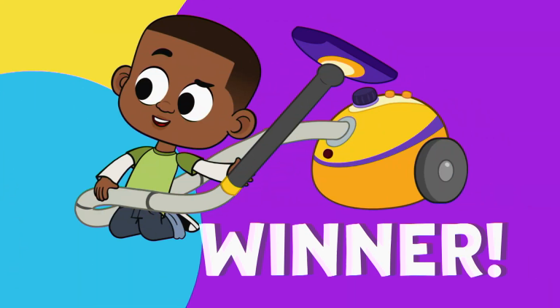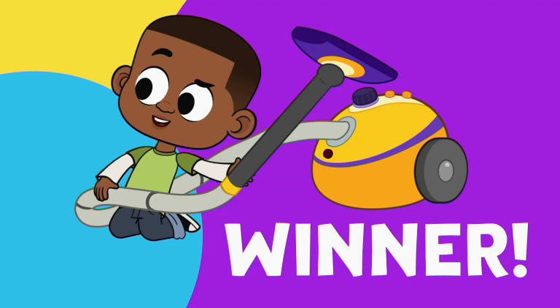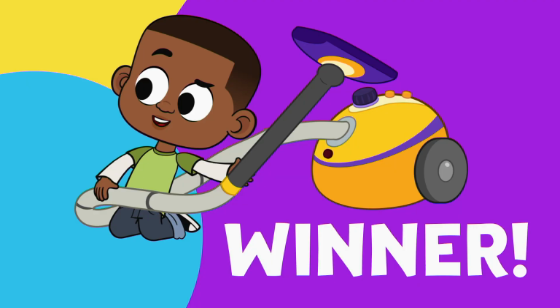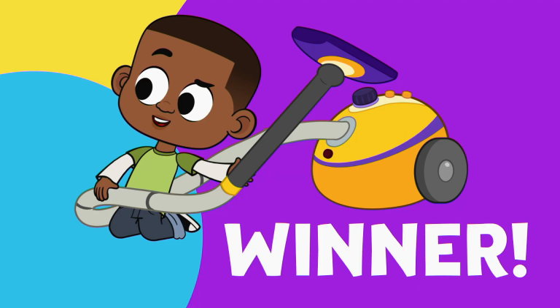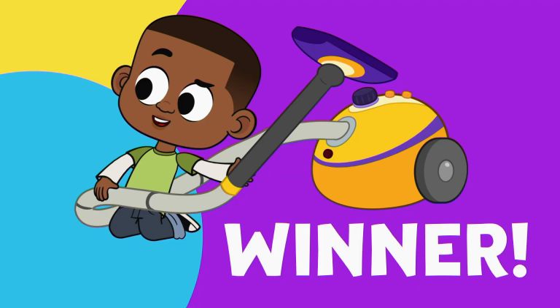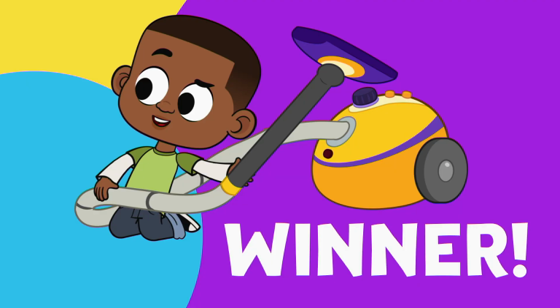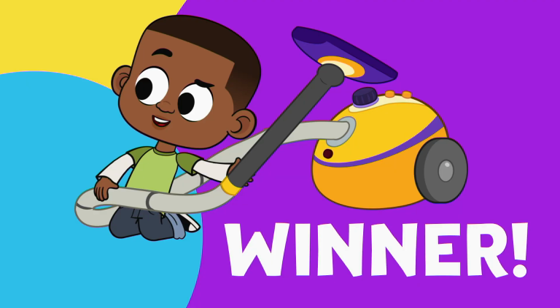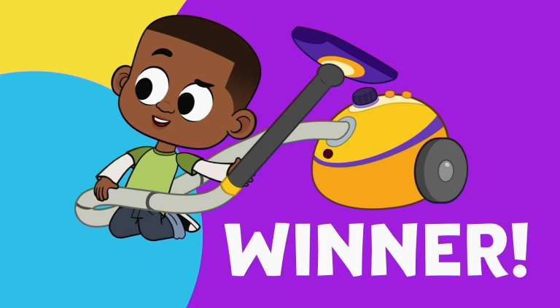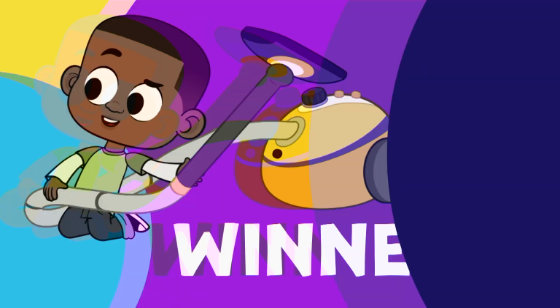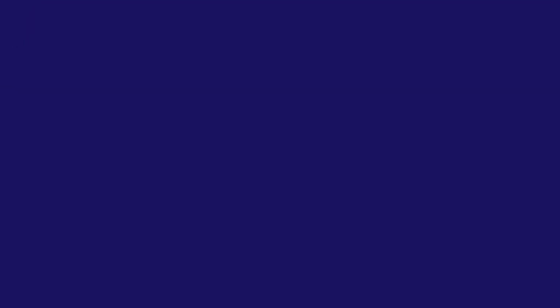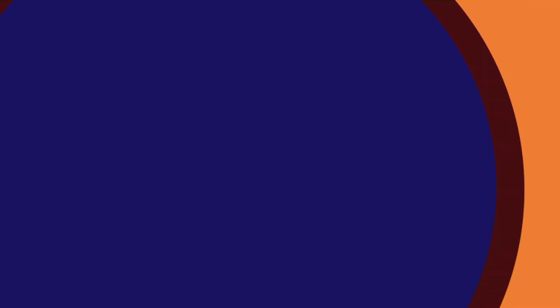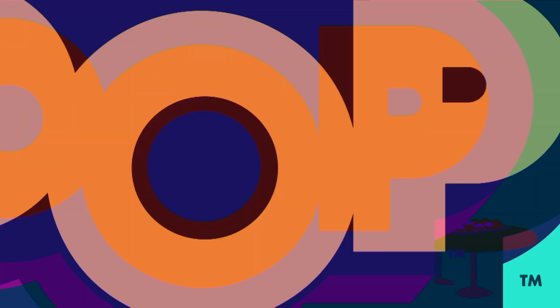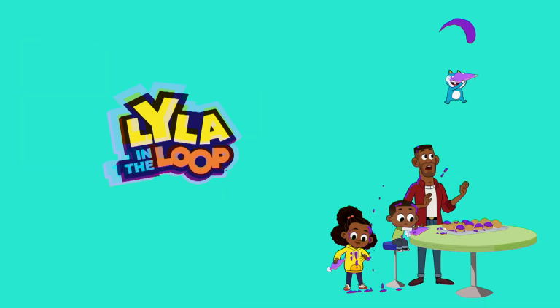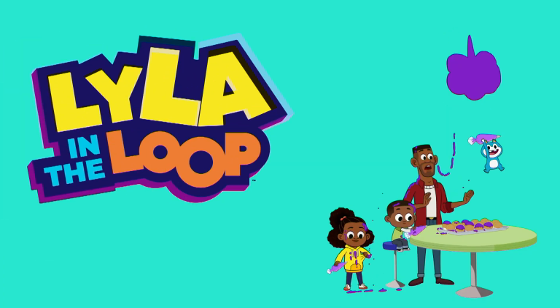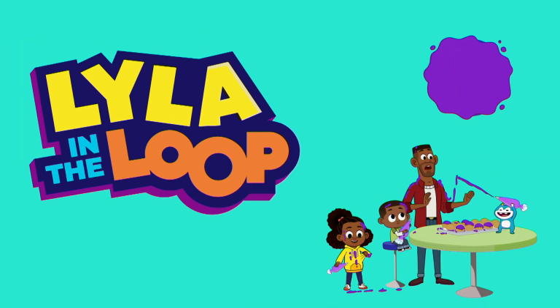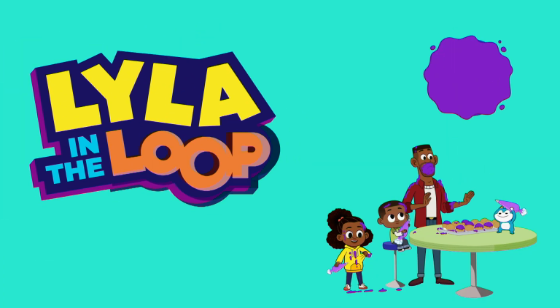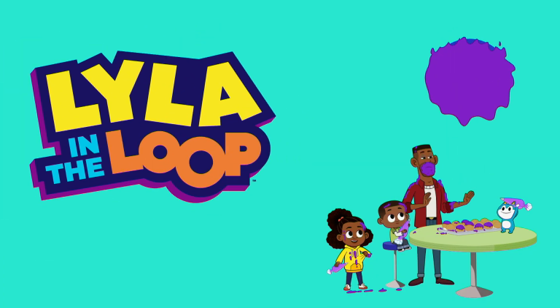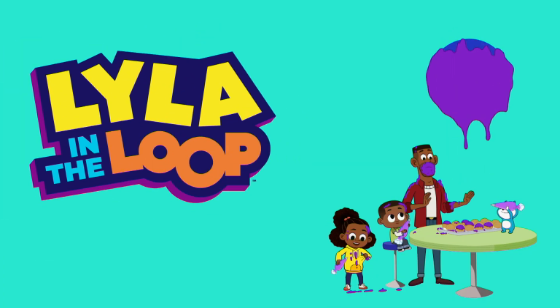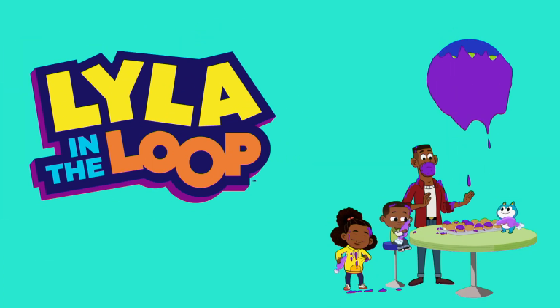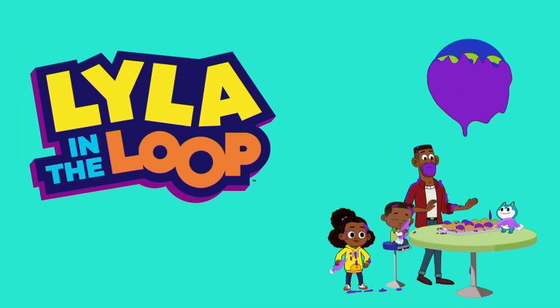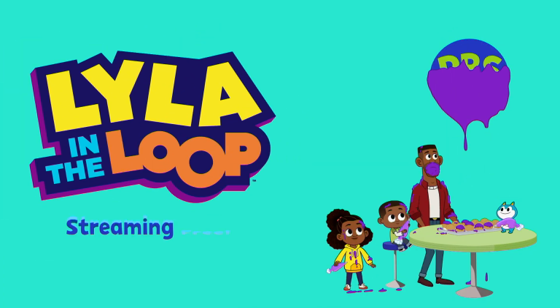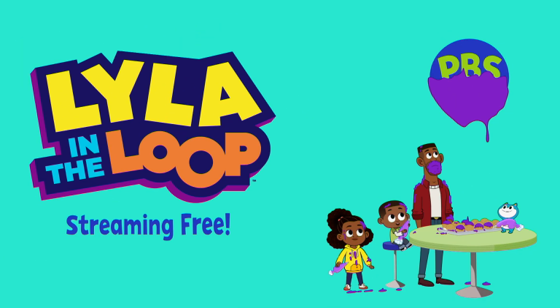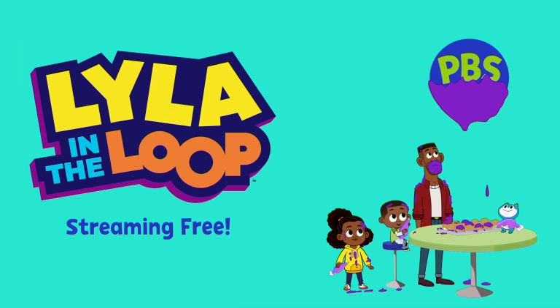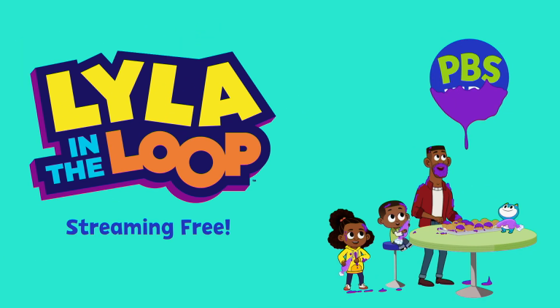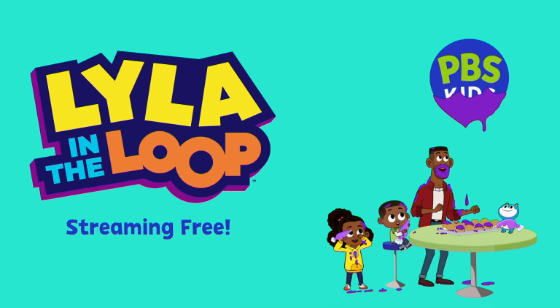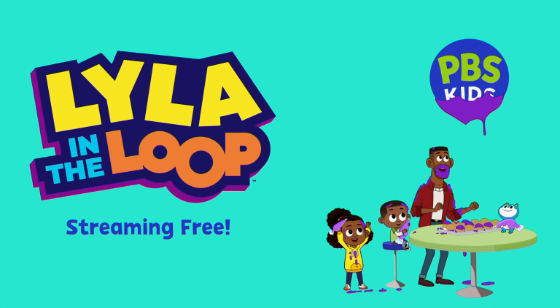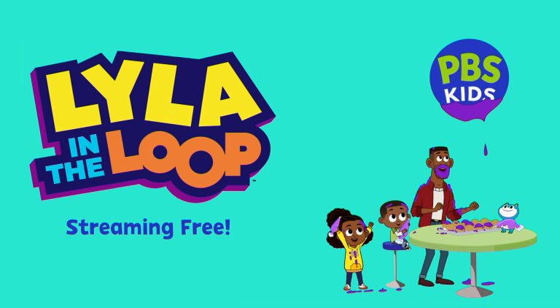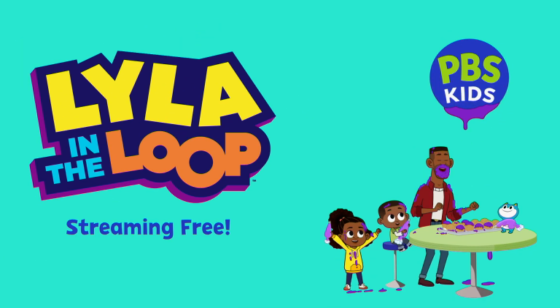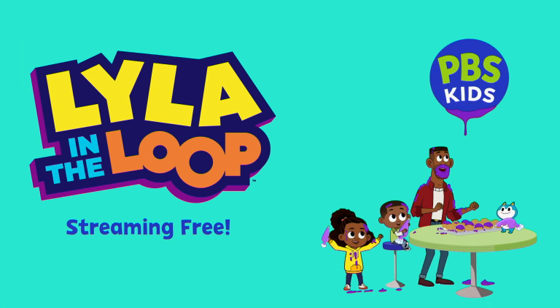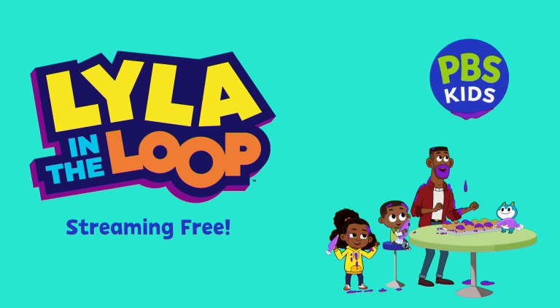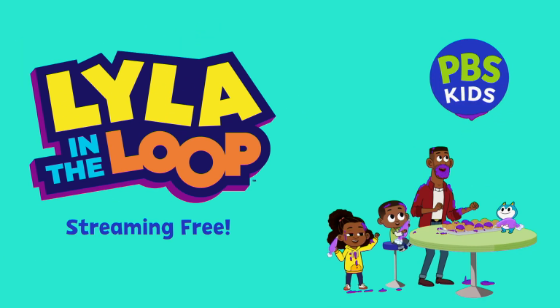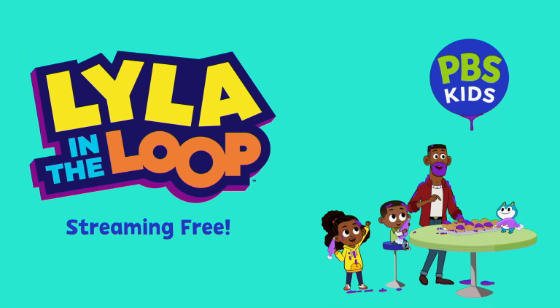This has been a presentation of Lila and the Loop, streaming free on PBS Kids.